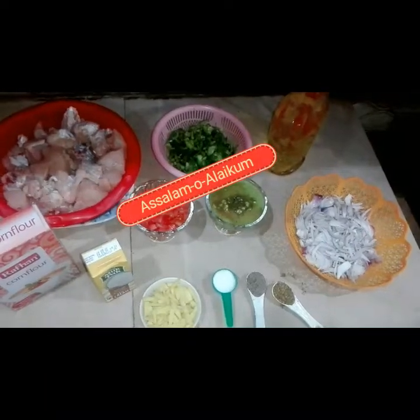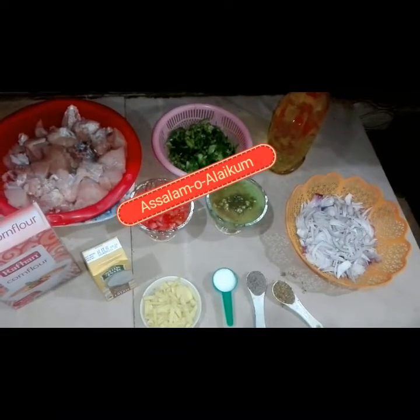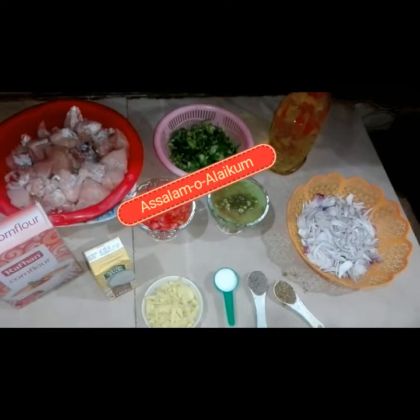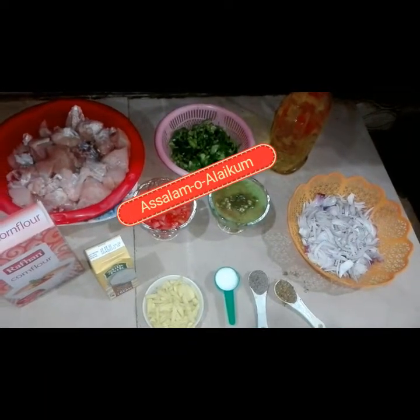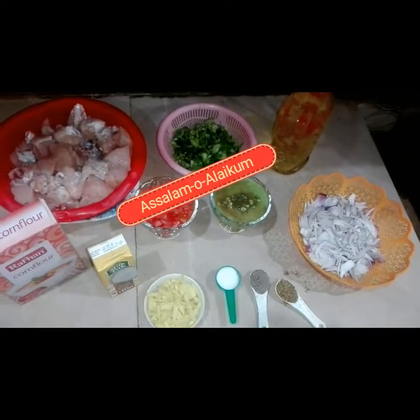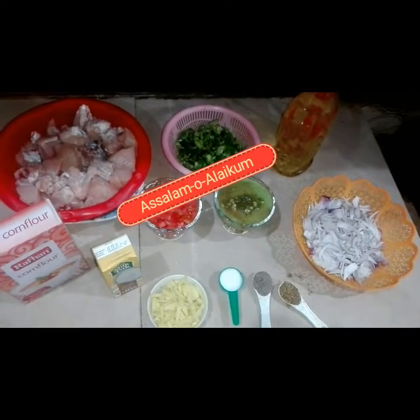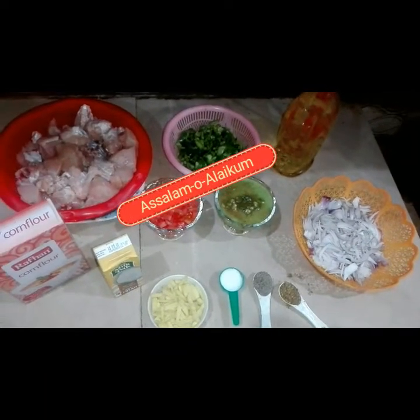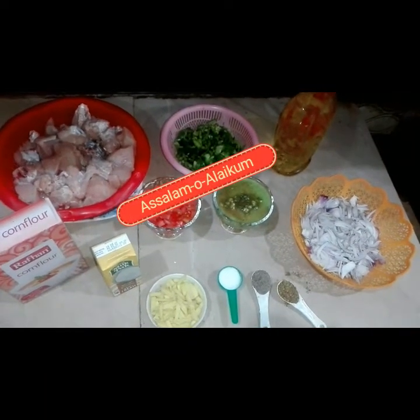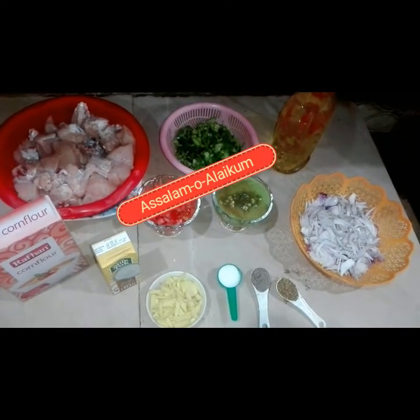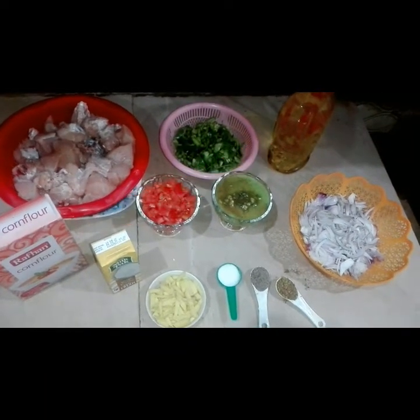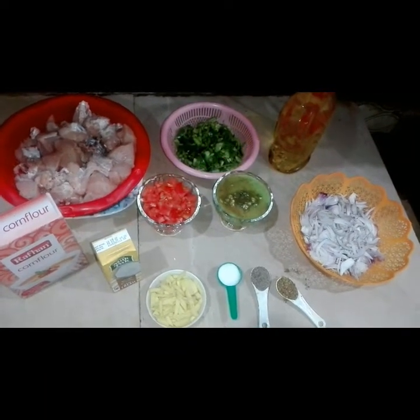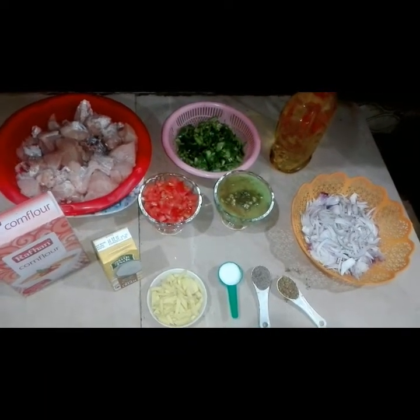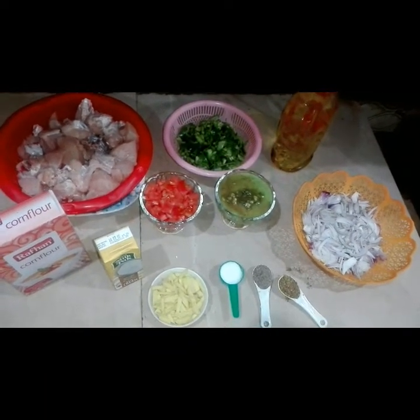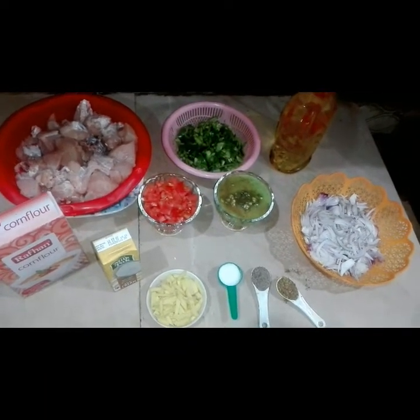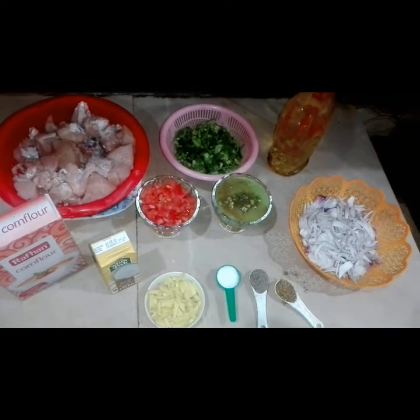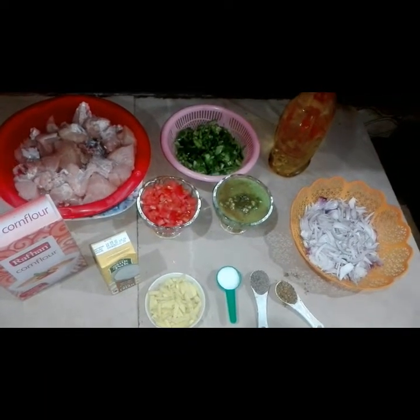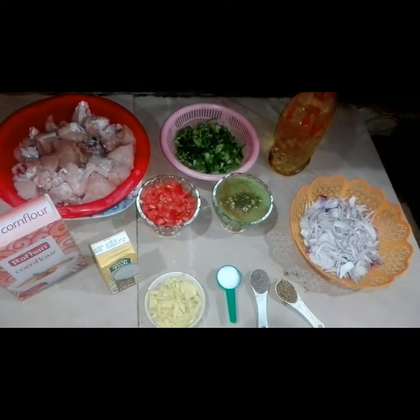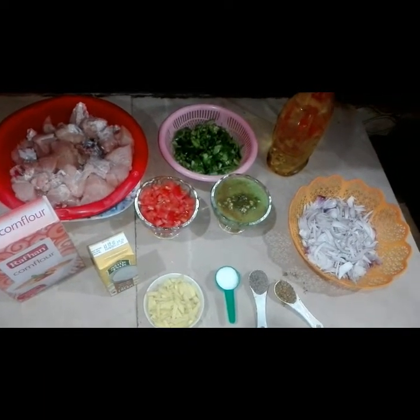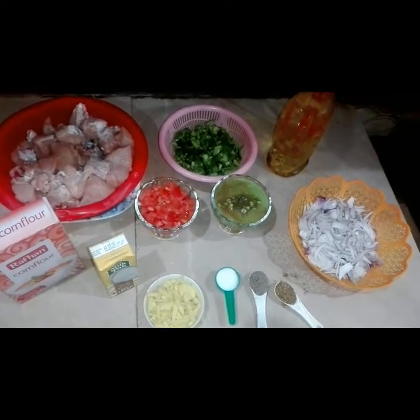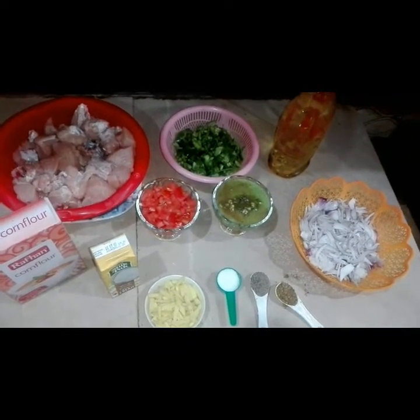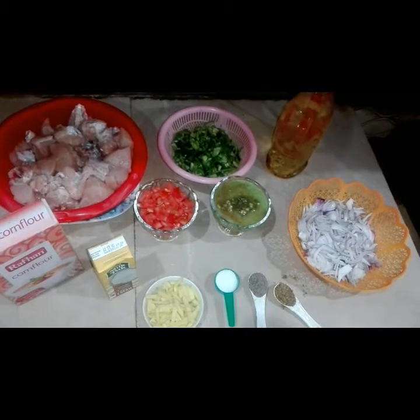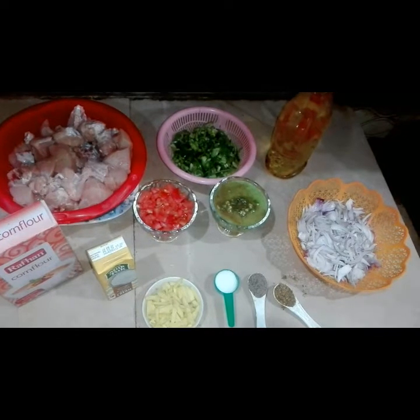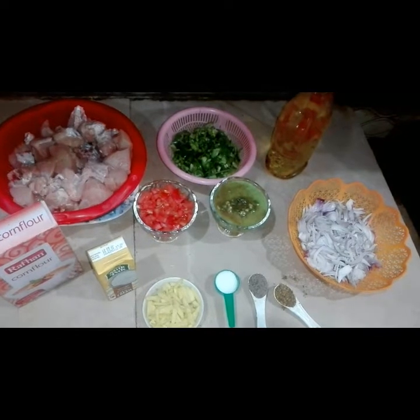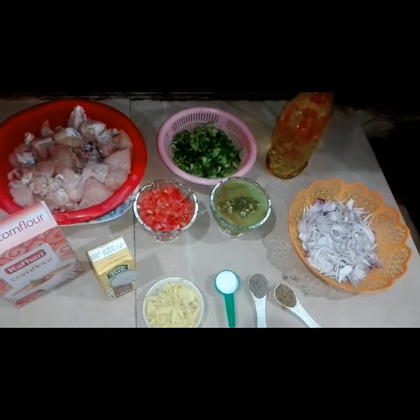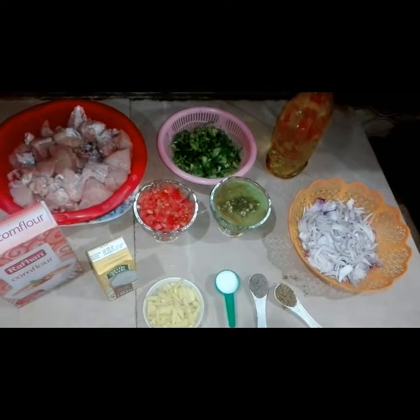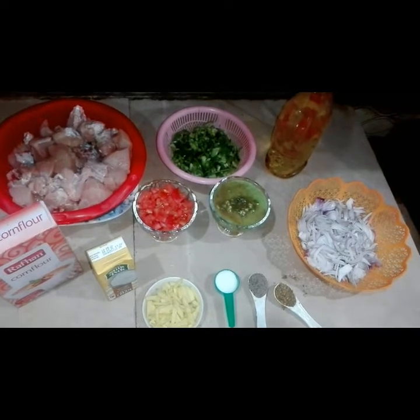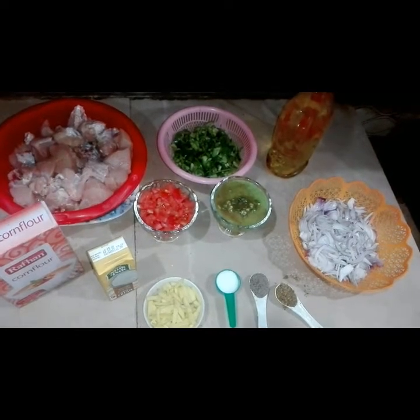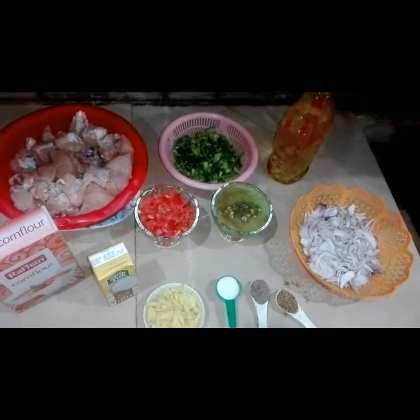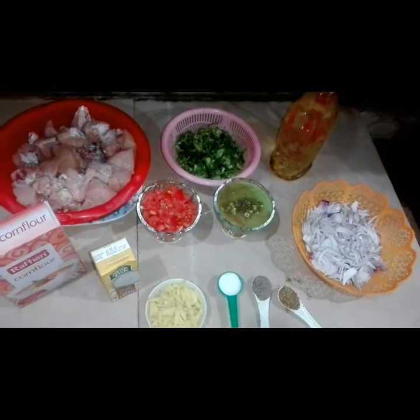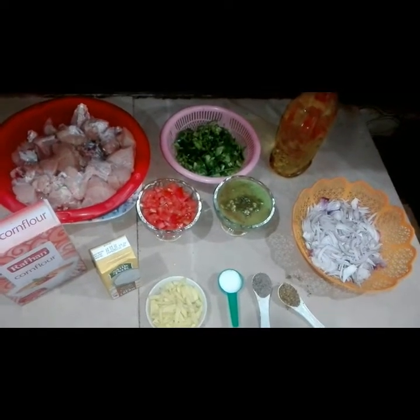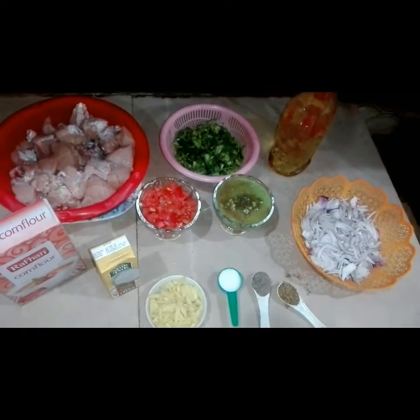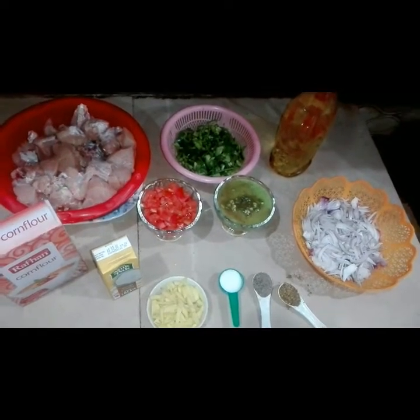Hello friends, today we are going to try the recipe which is Koila Kadai.